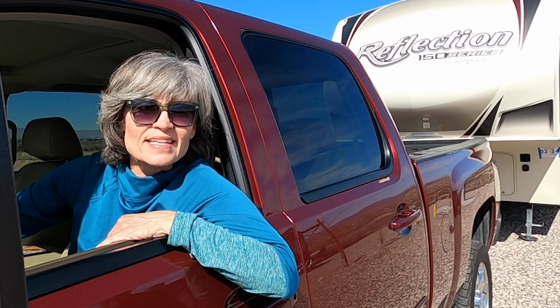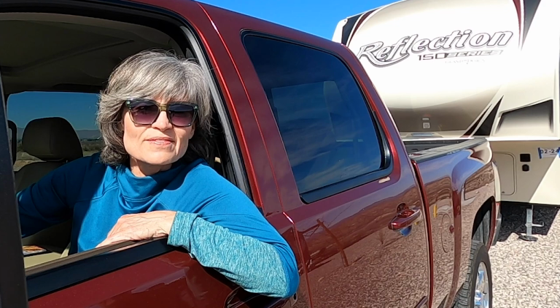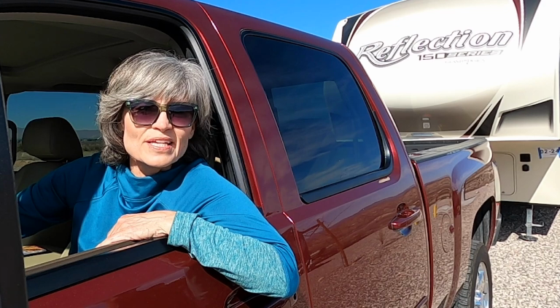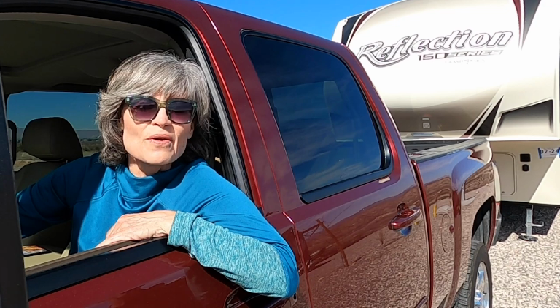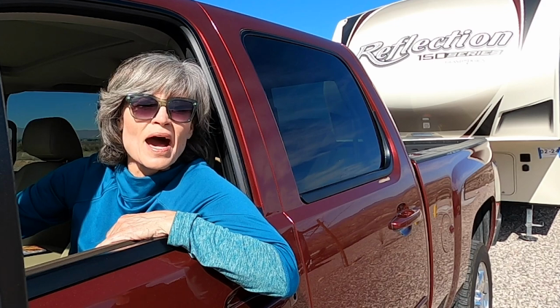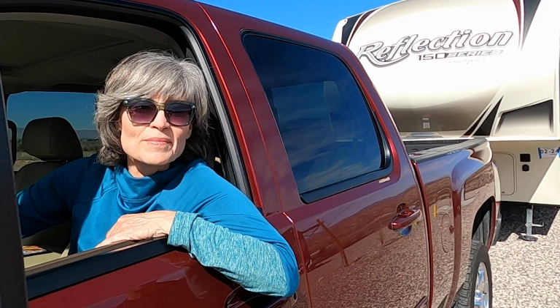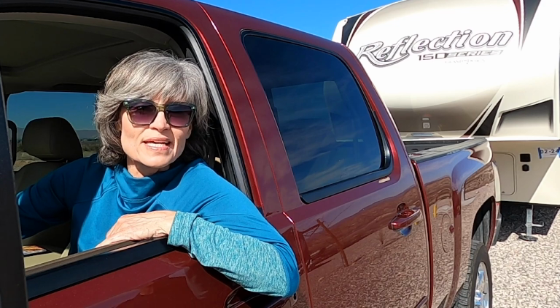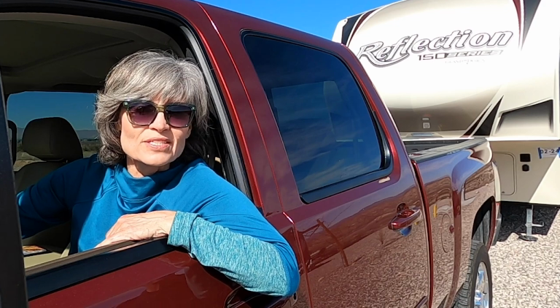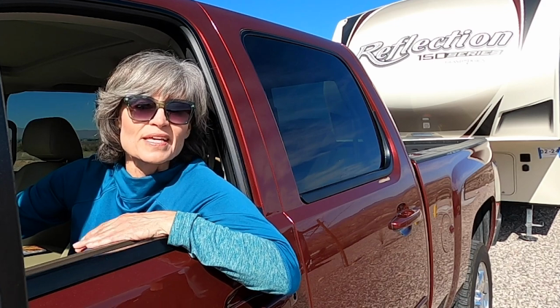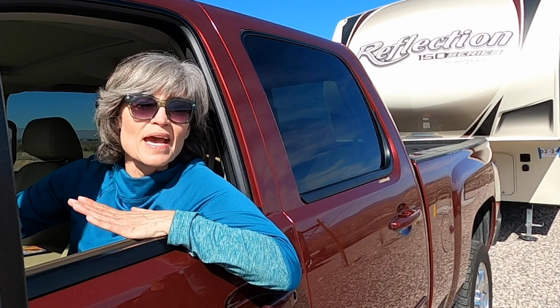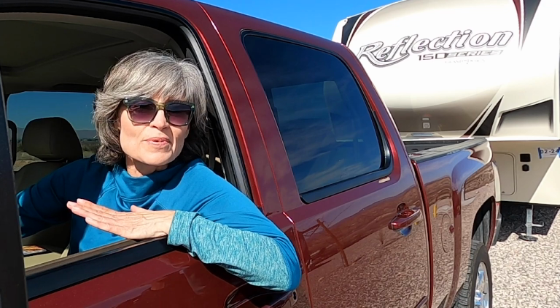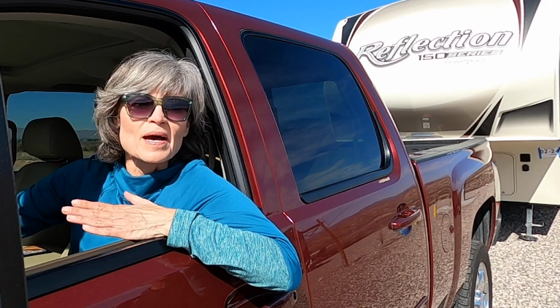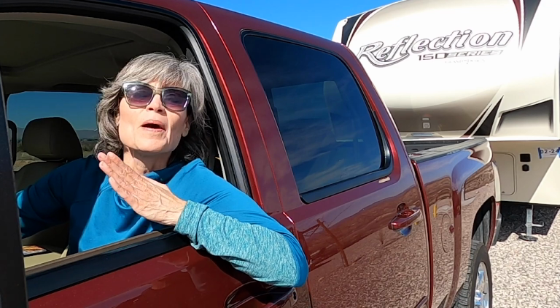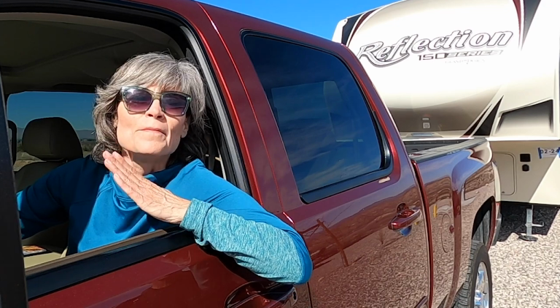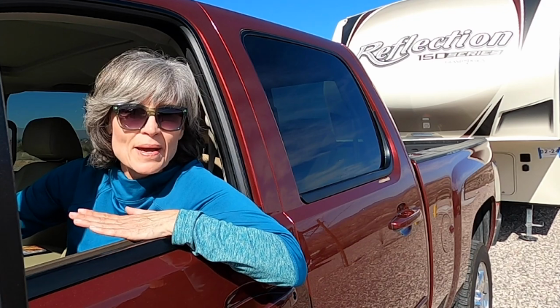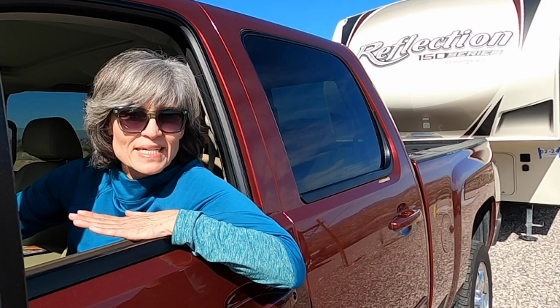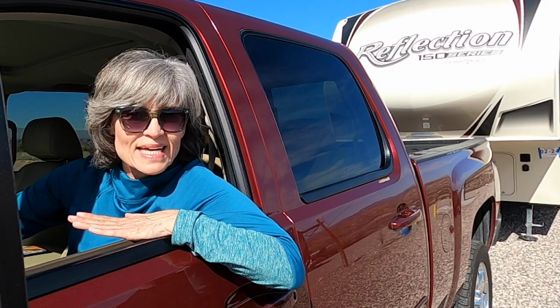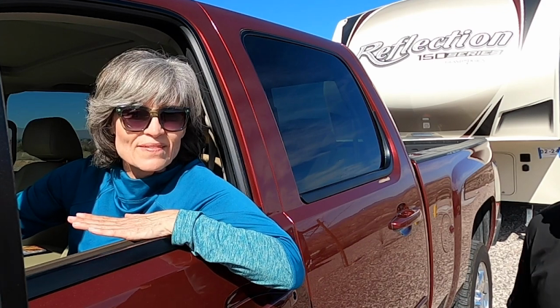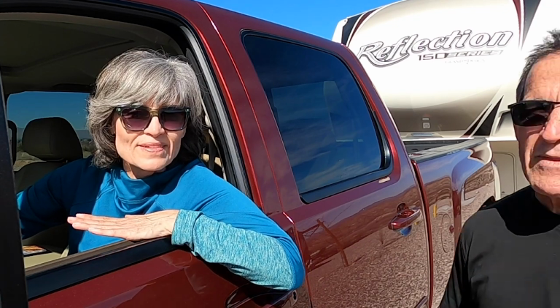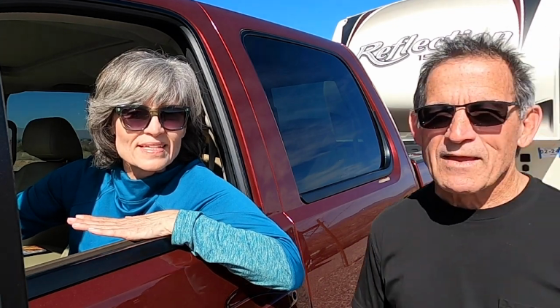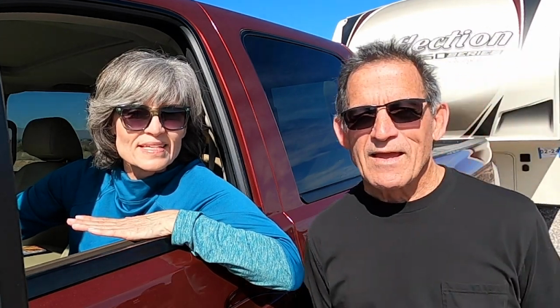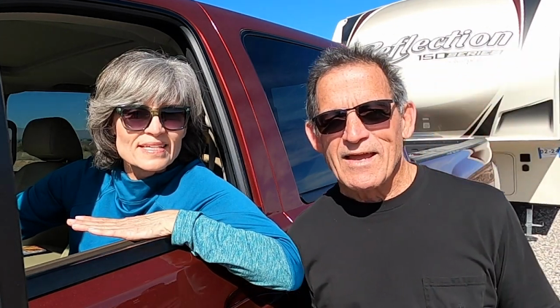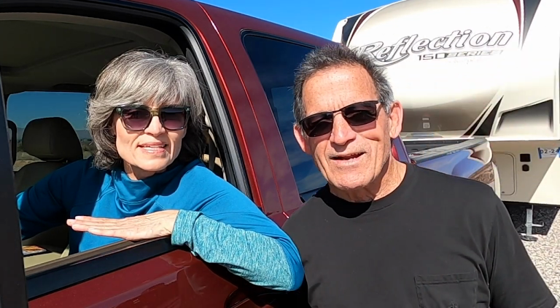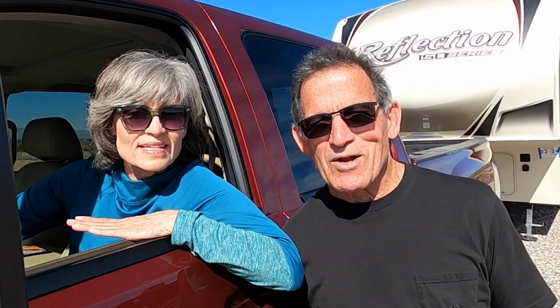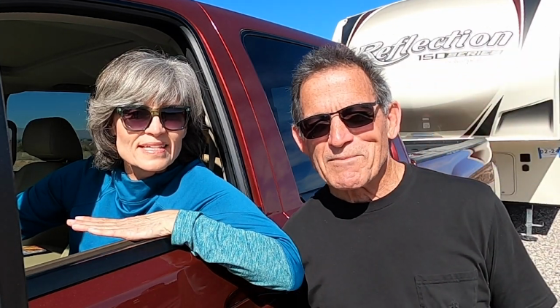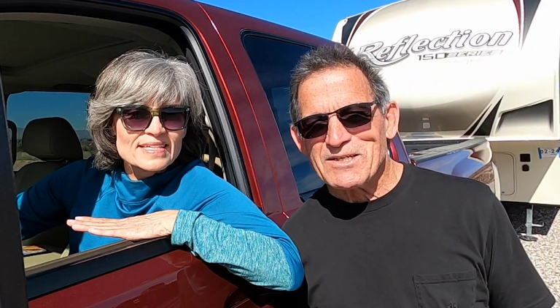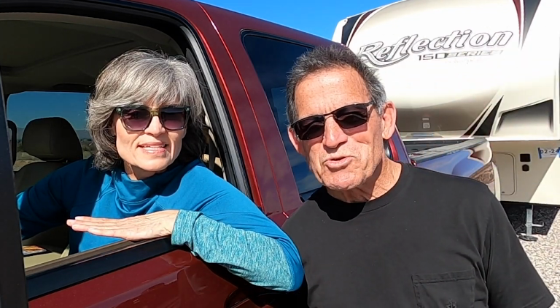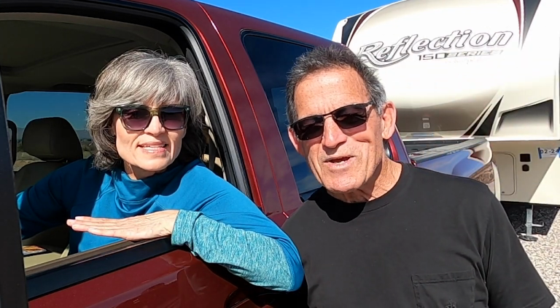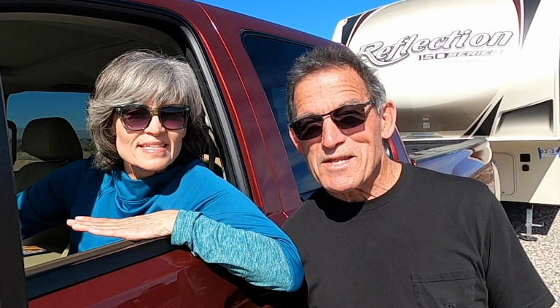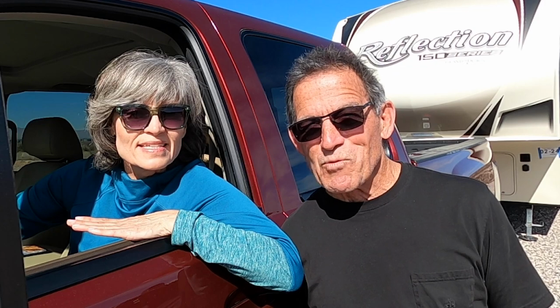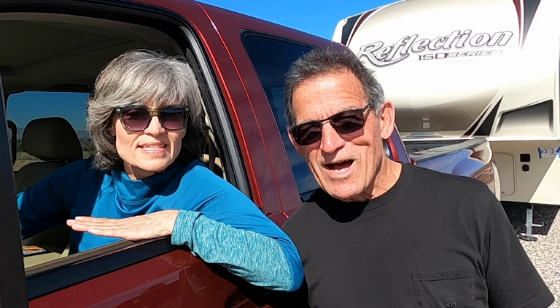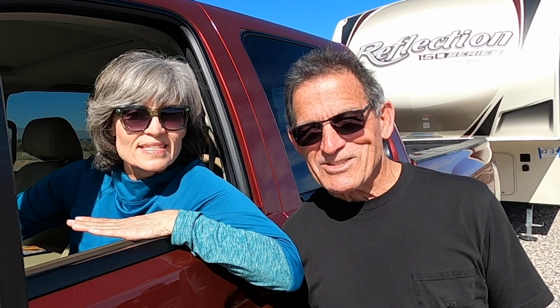In this video, I'm going to hitch the camper up by myself, and all I'm going to do is watch.